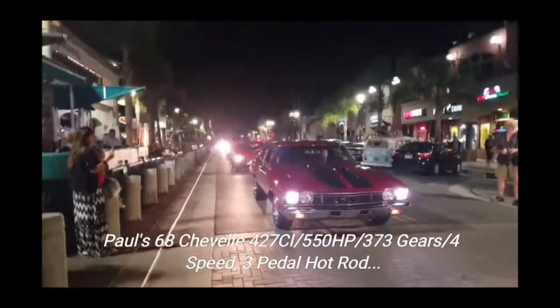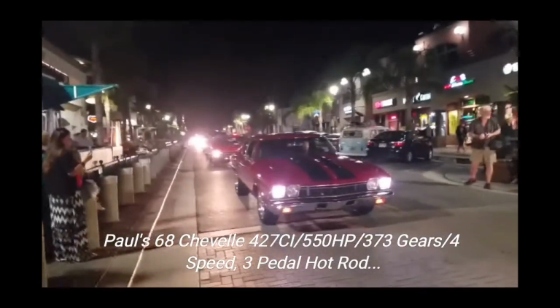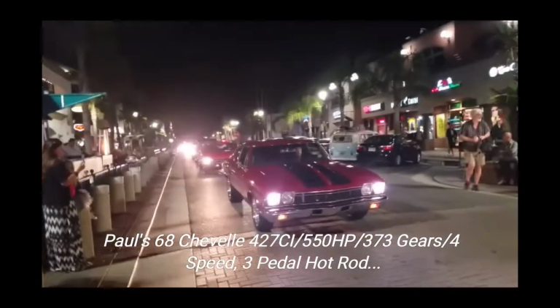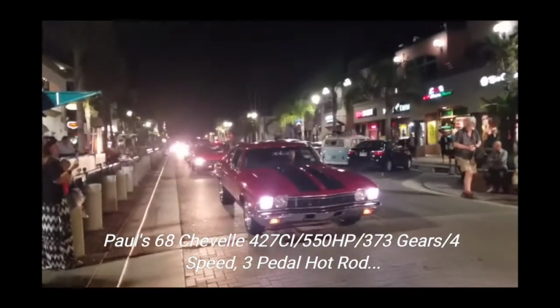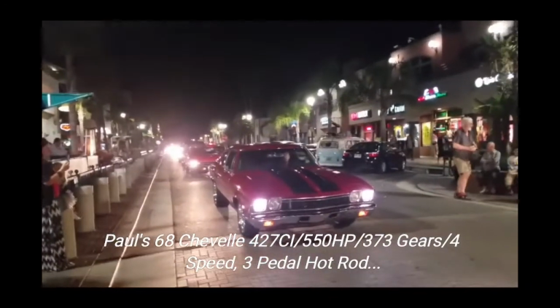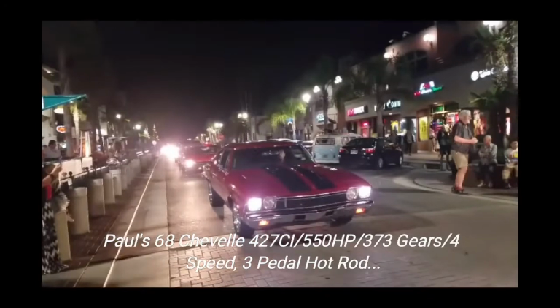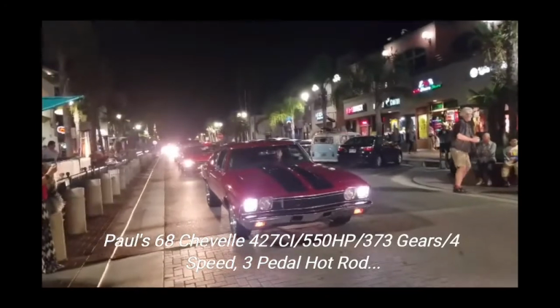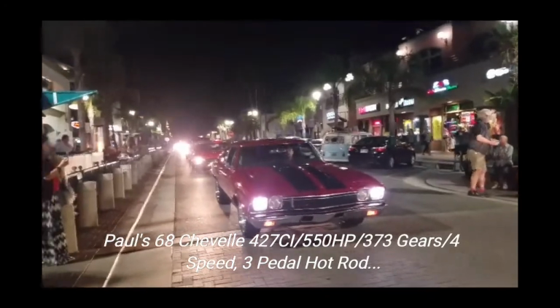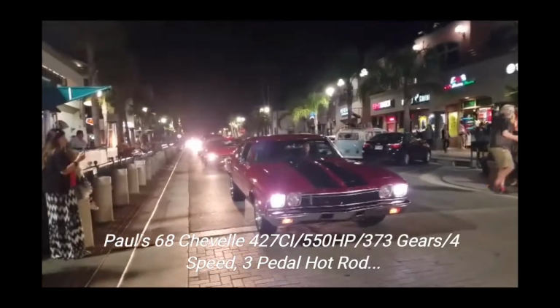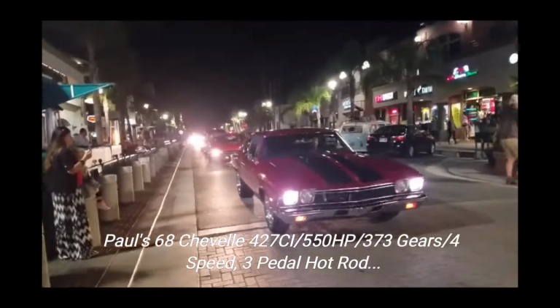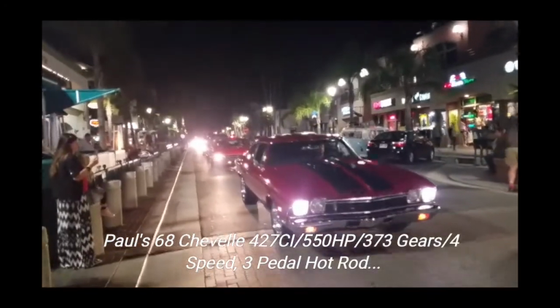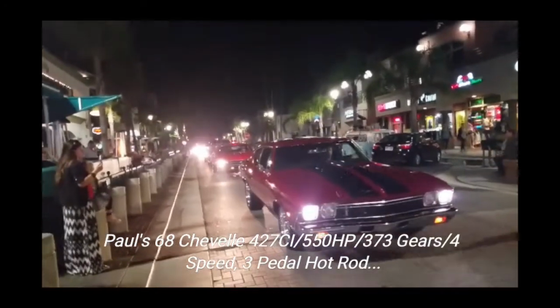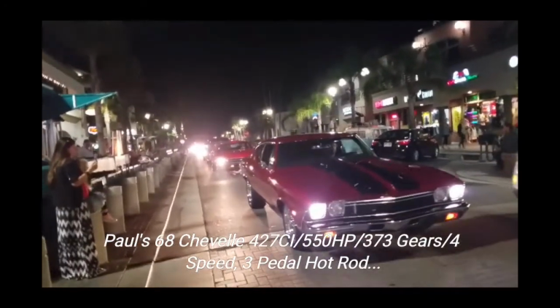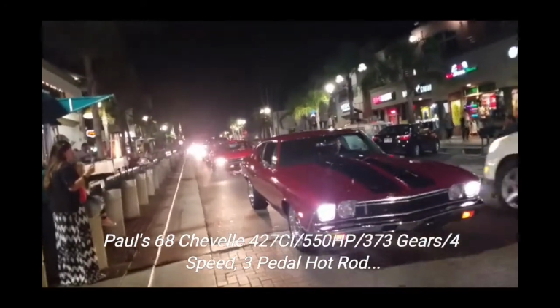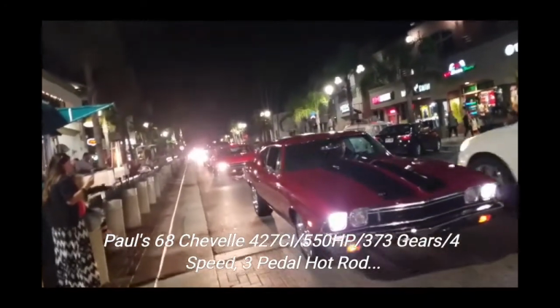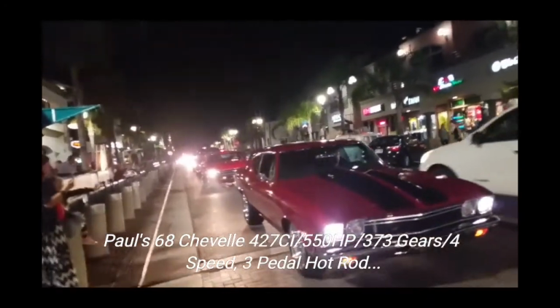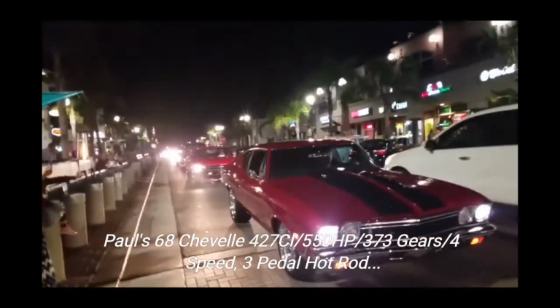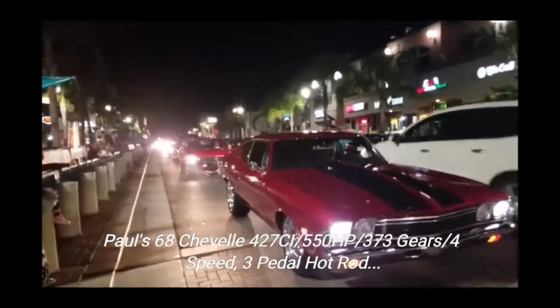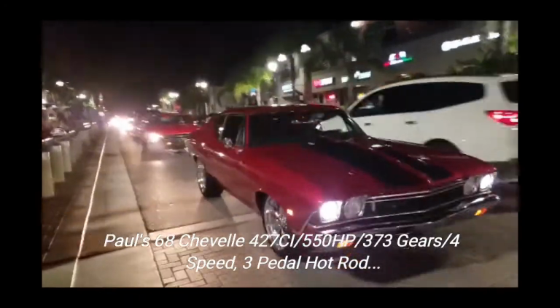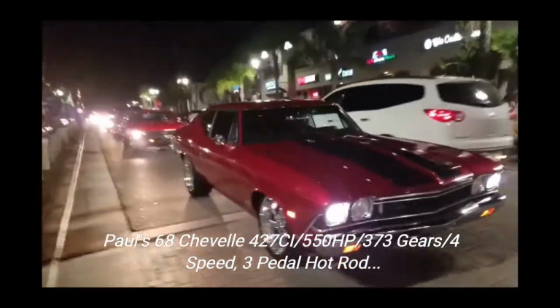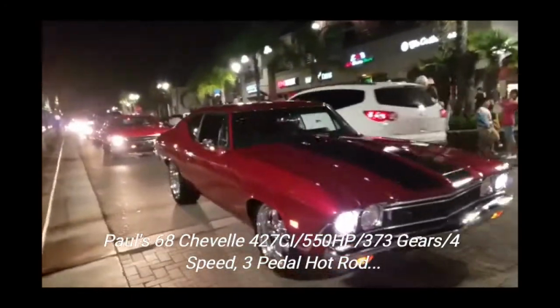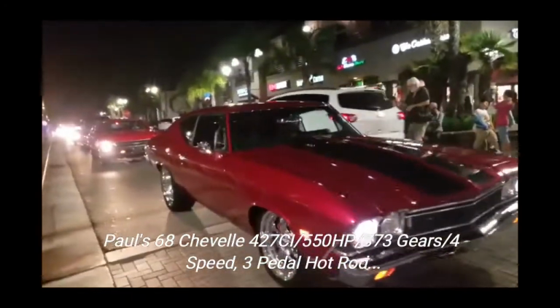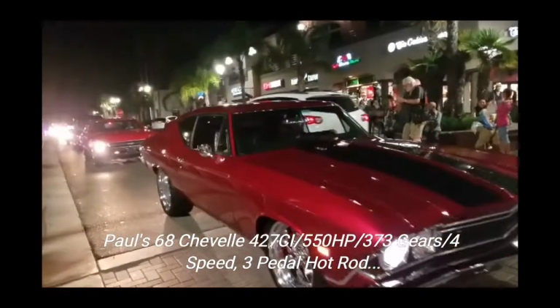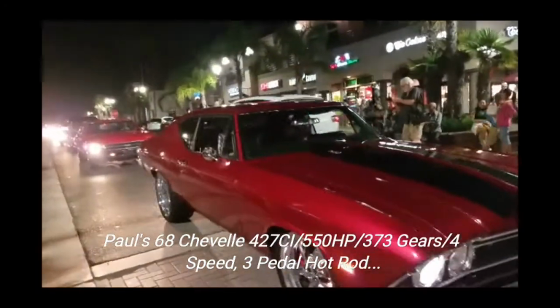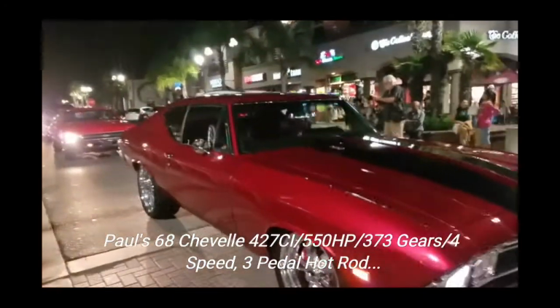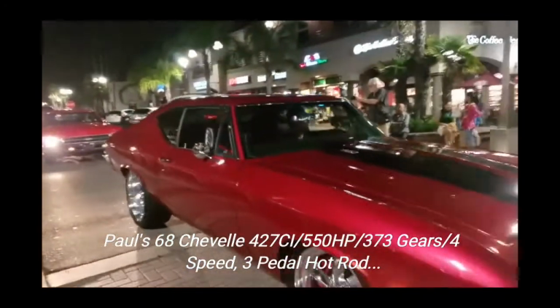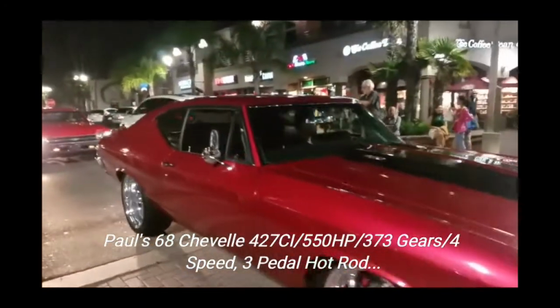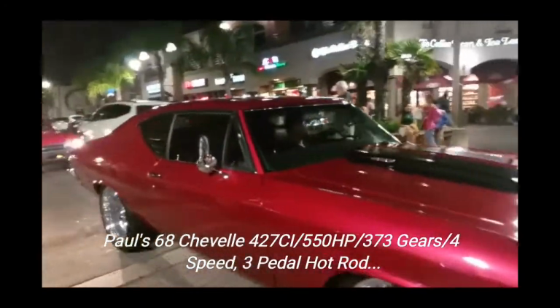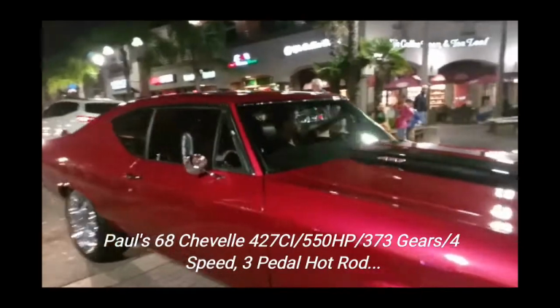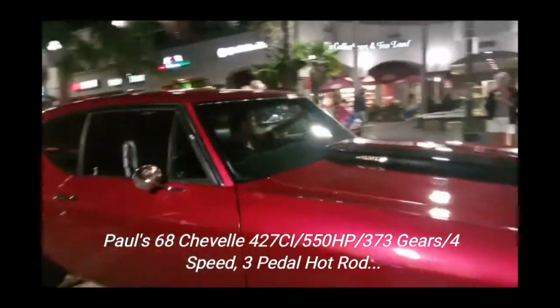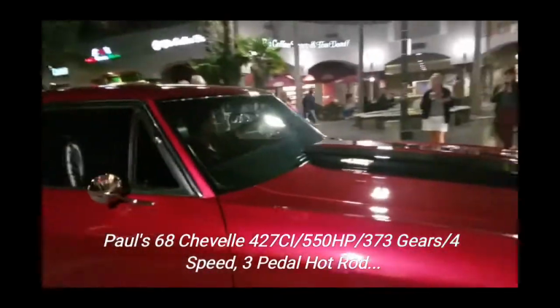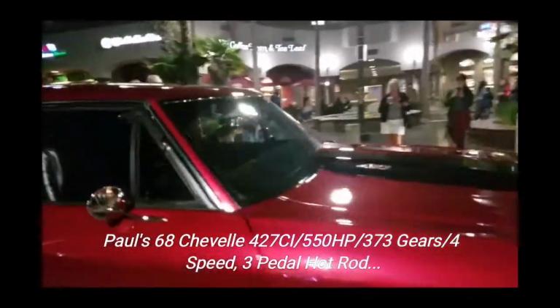427, 550 horsepower, 3.73 gears — a real hot rod with three pedals, which means it's got a four-speed manual transmission.